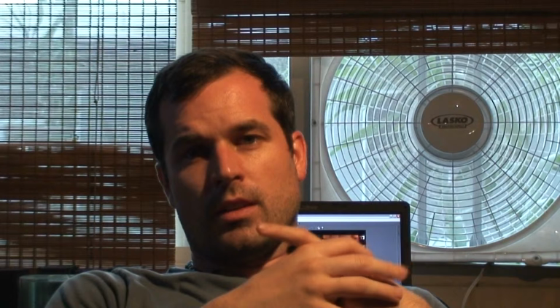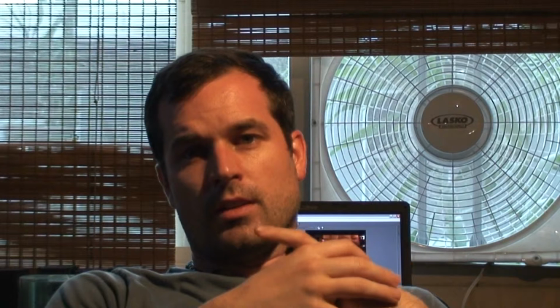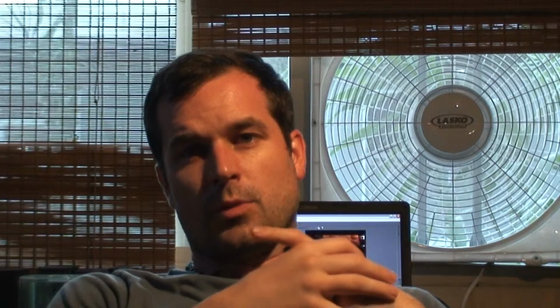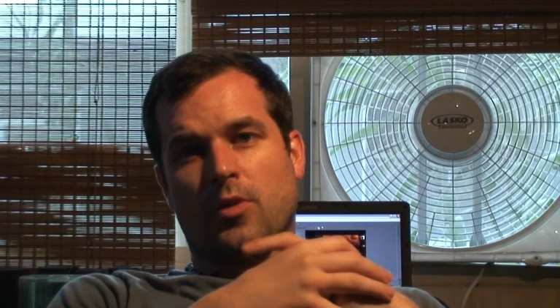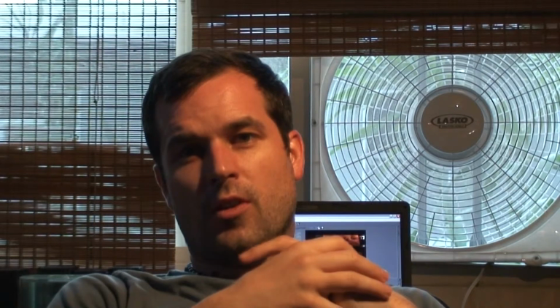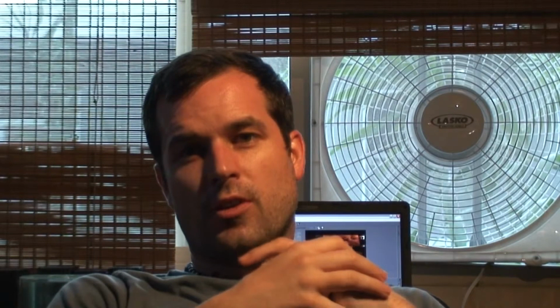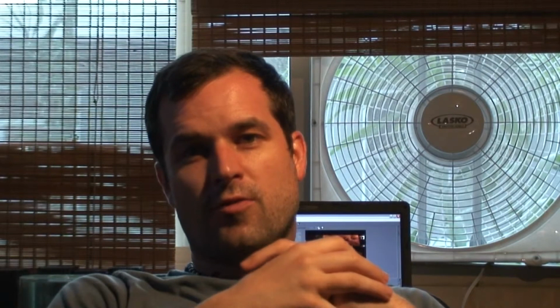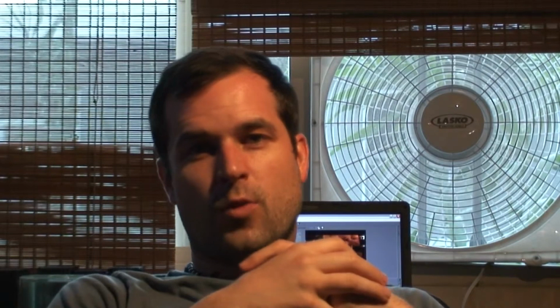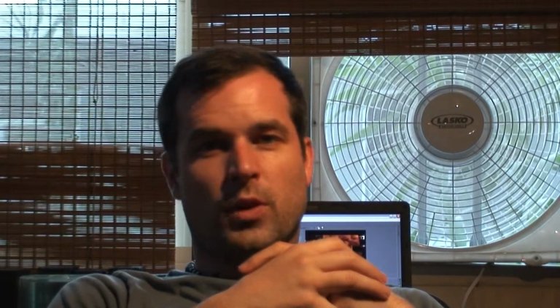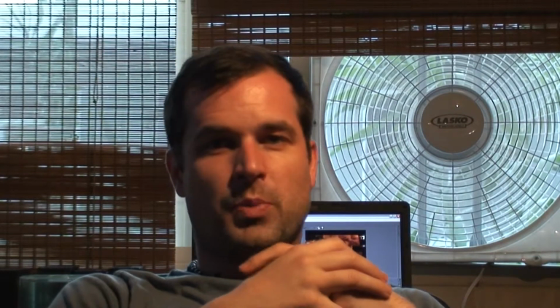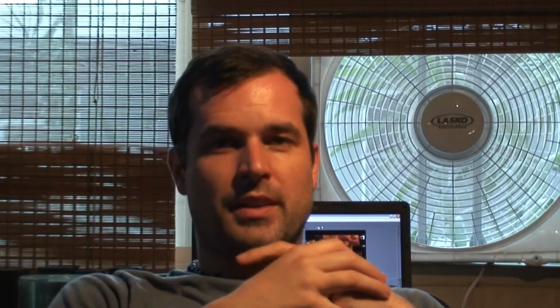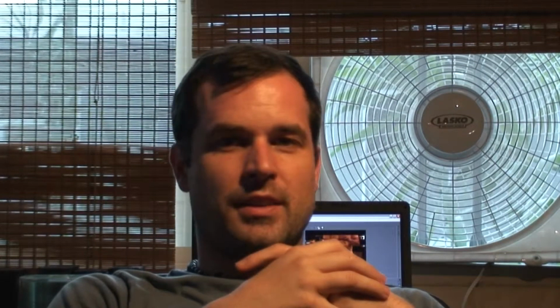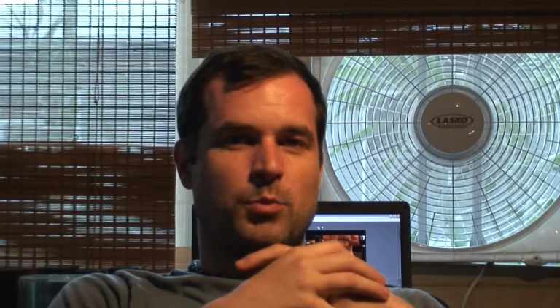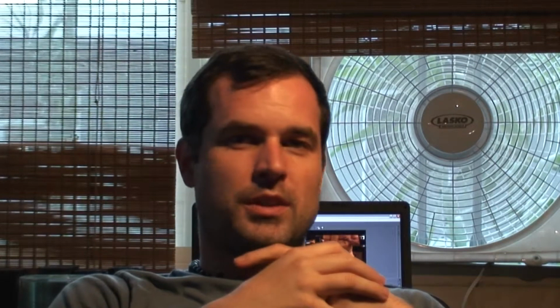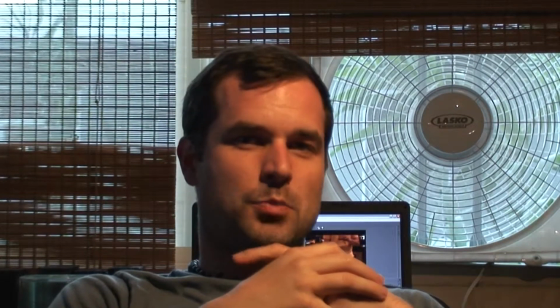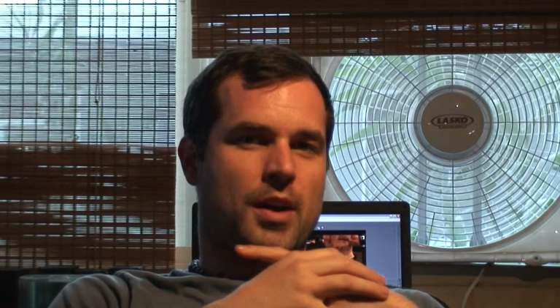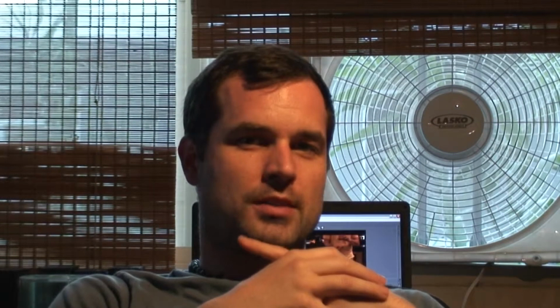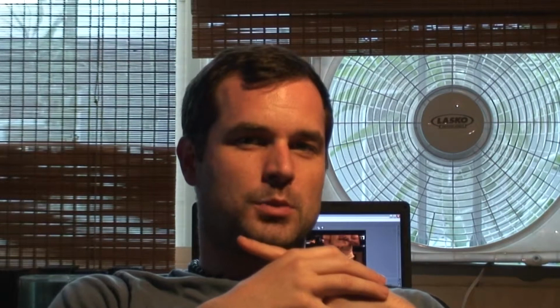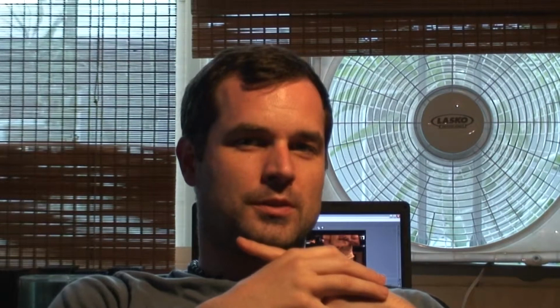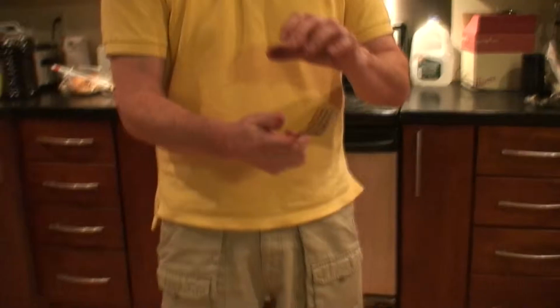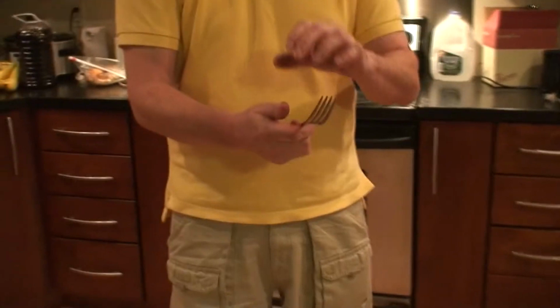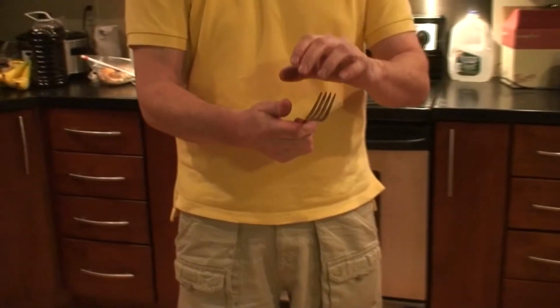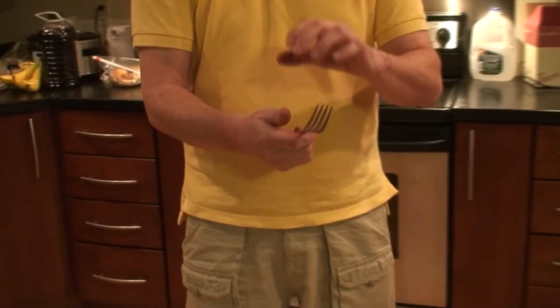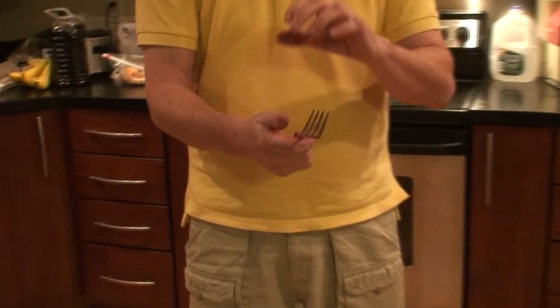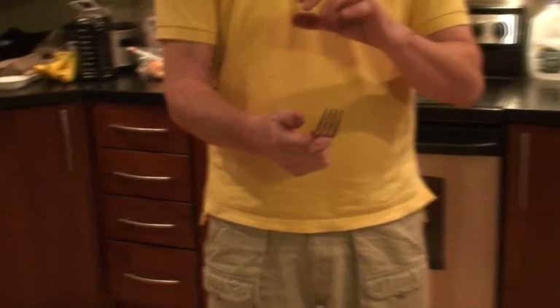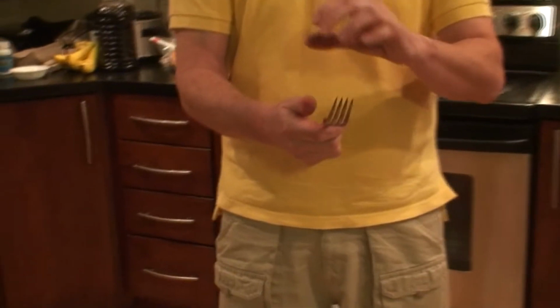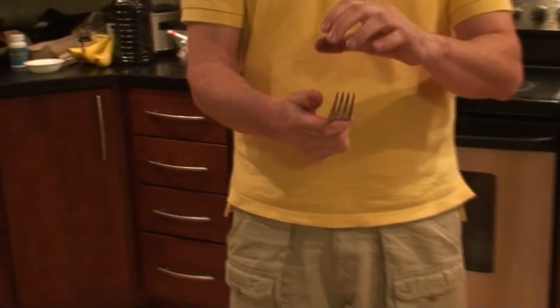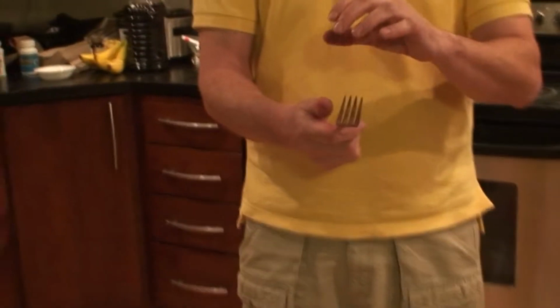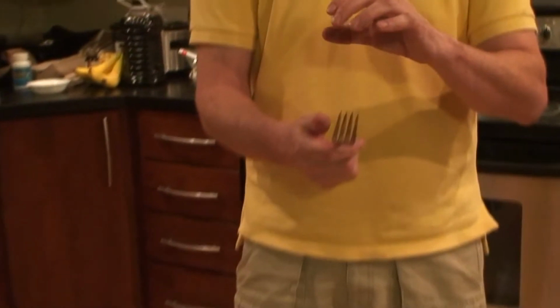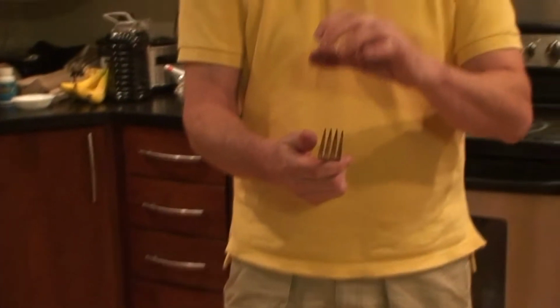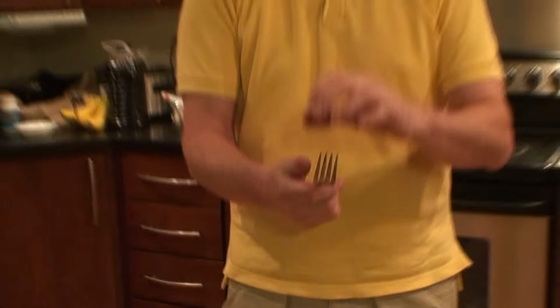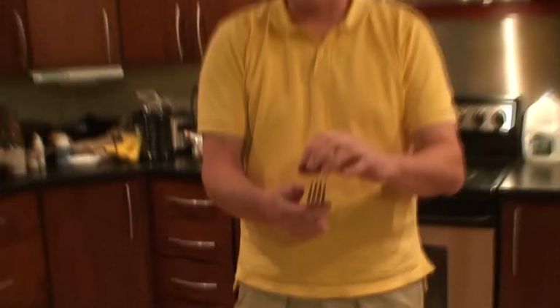So we've all heard of fork bending, but is it possible? Jack Lewis, Empower Jack on Twitter.